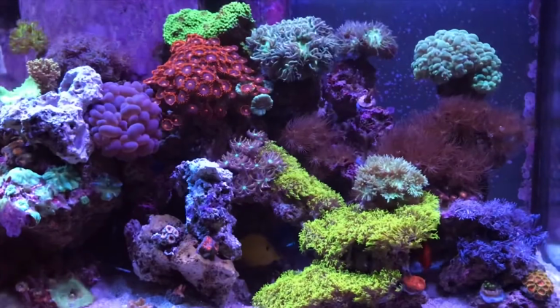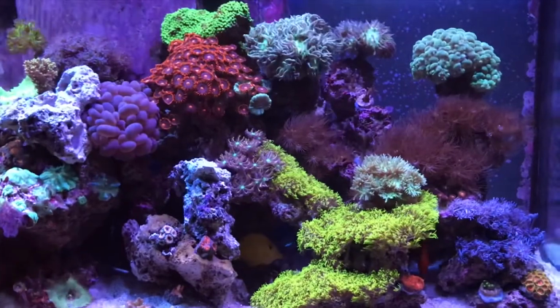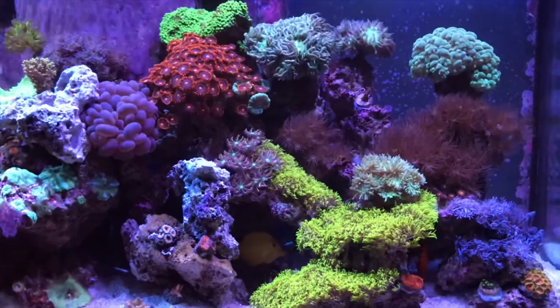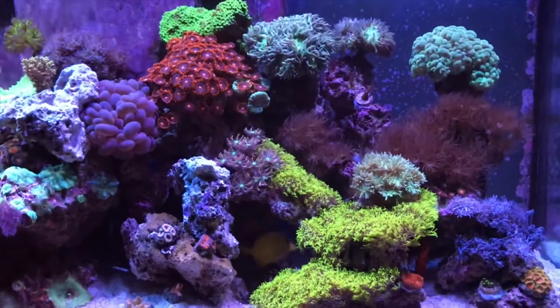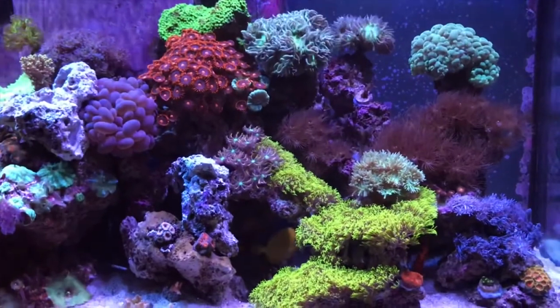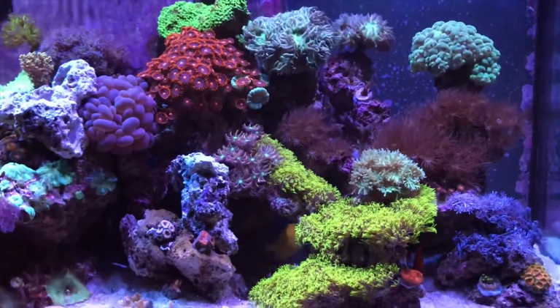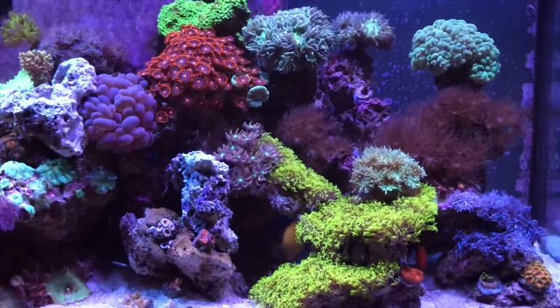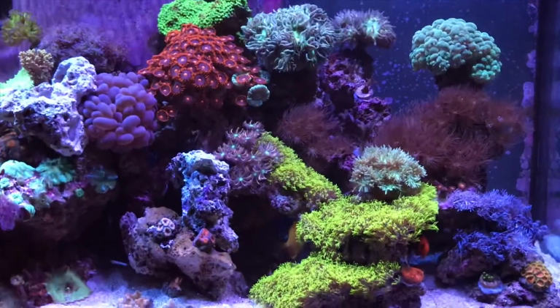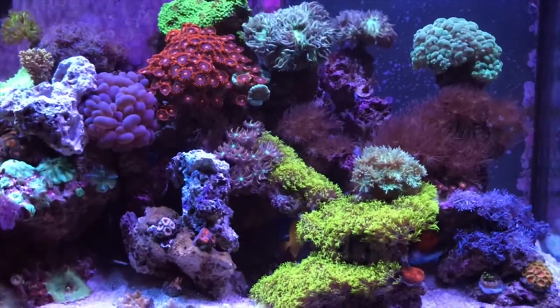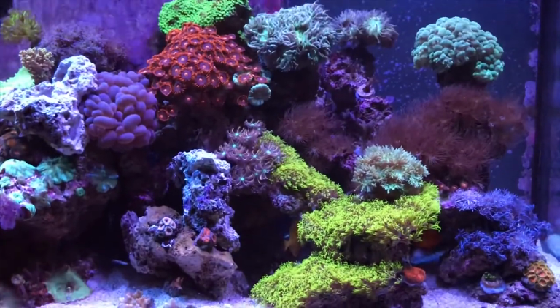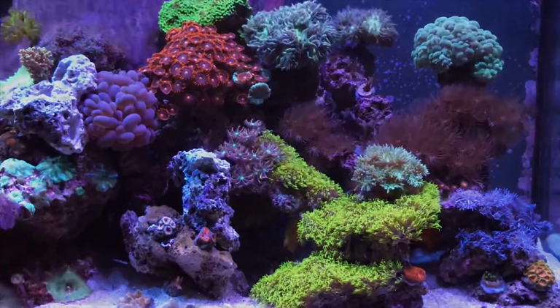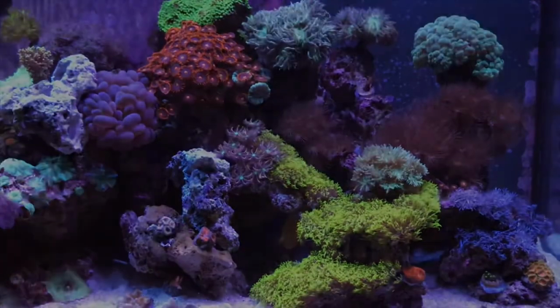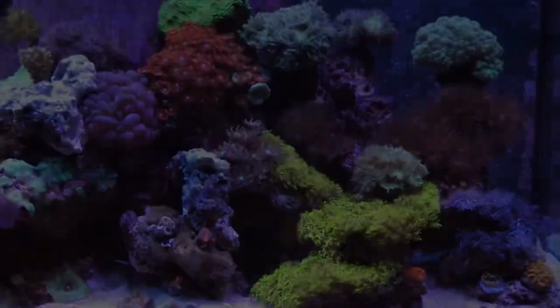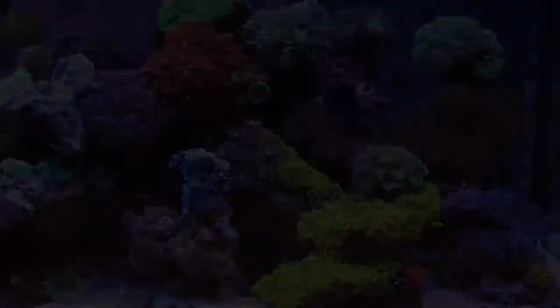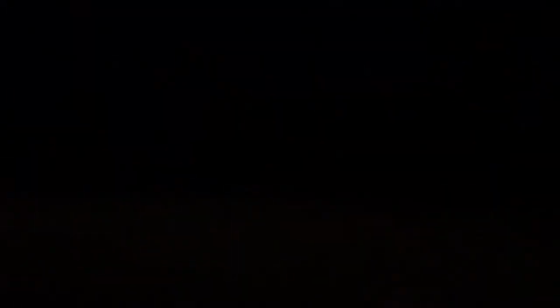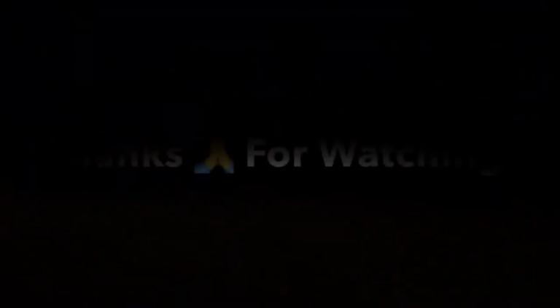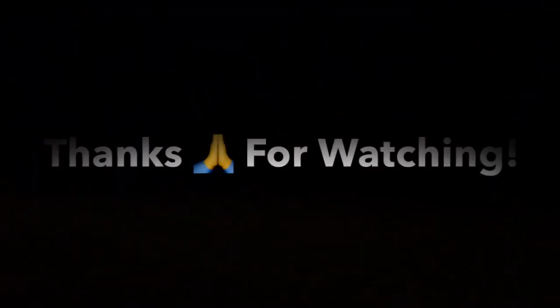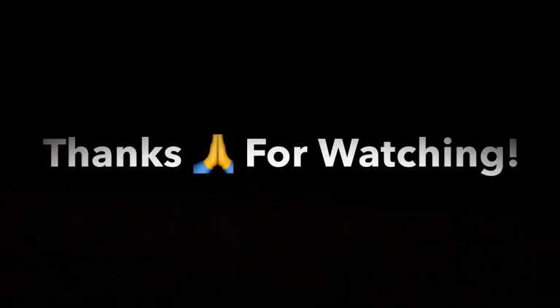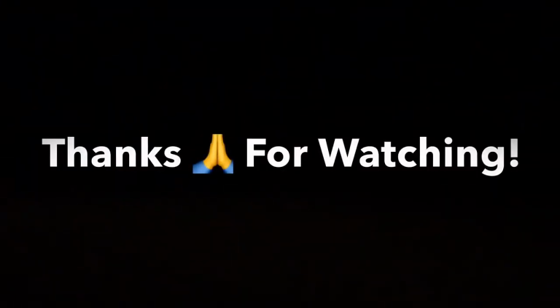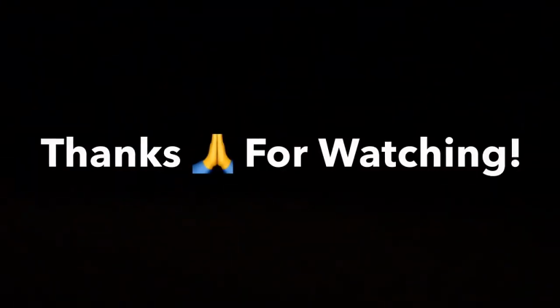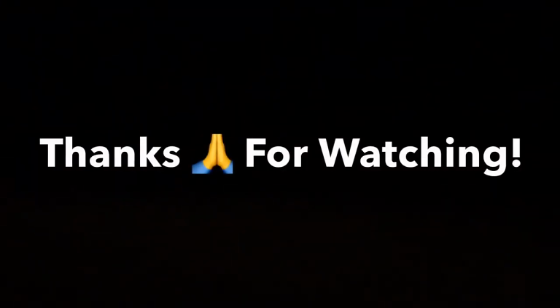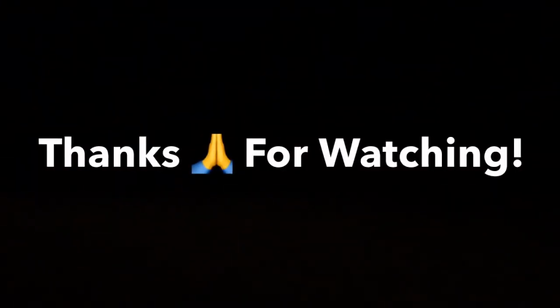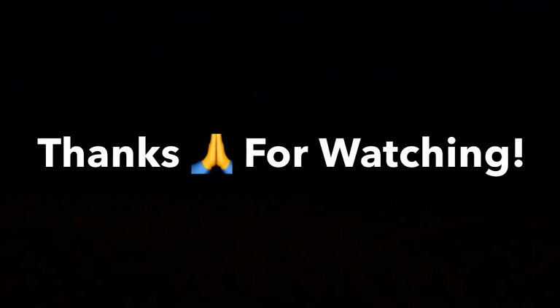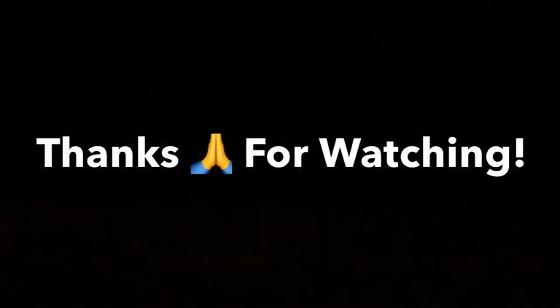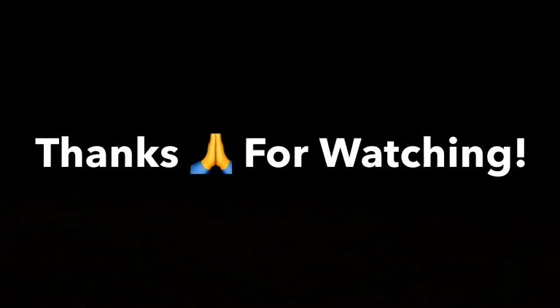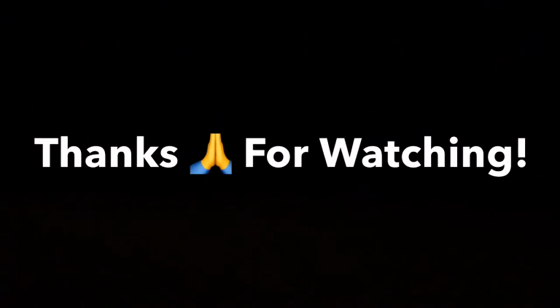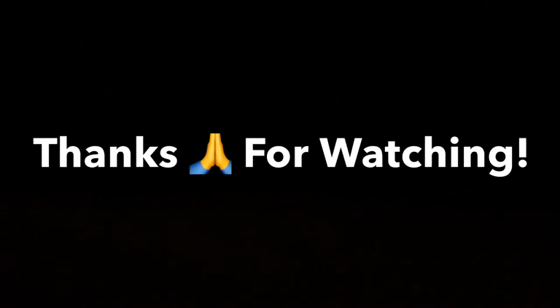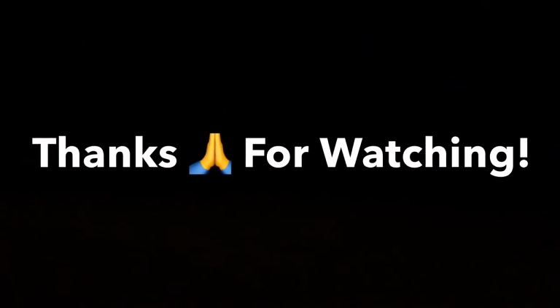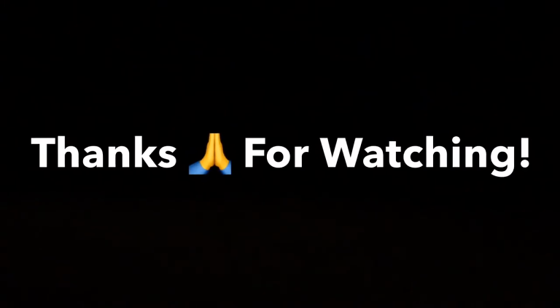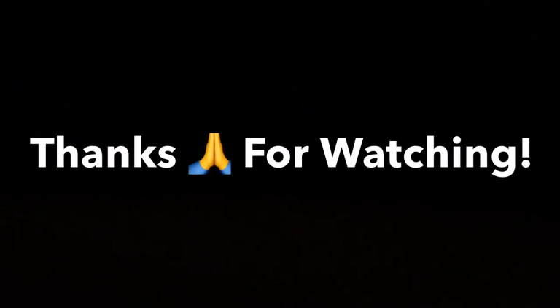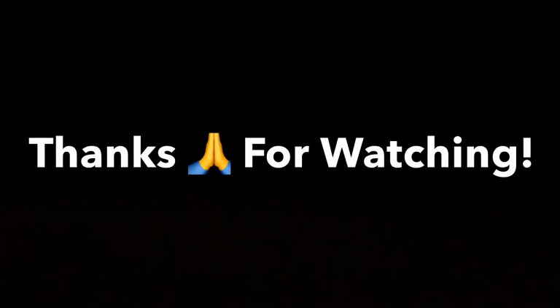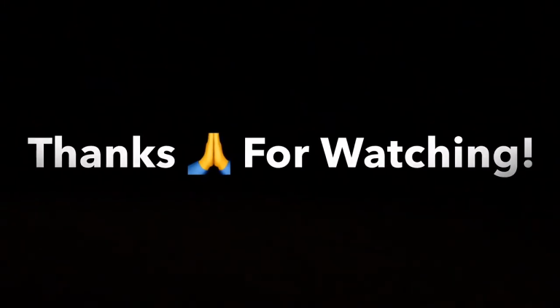Here's another shot of the setup, and that is it. Thanks for watching, and until next time.